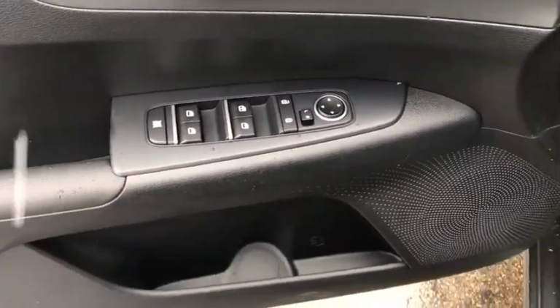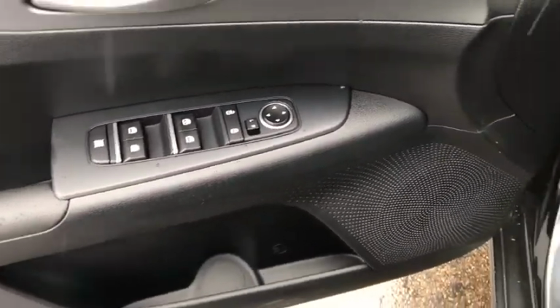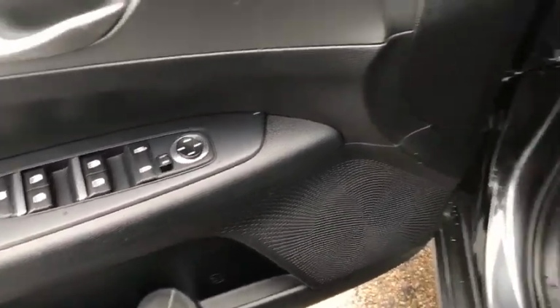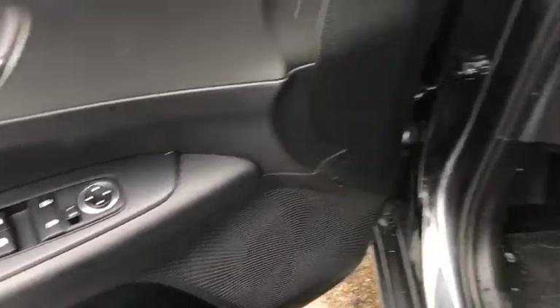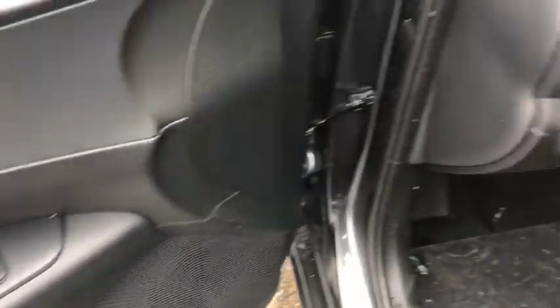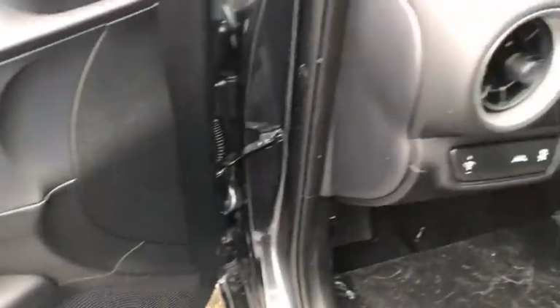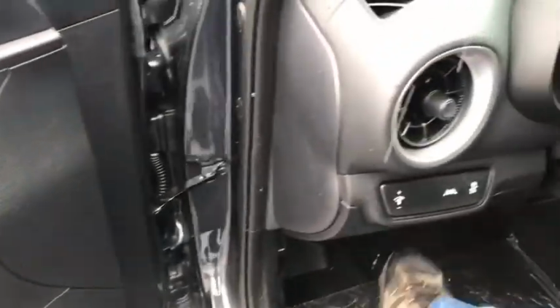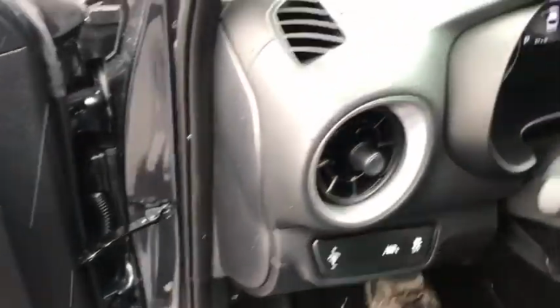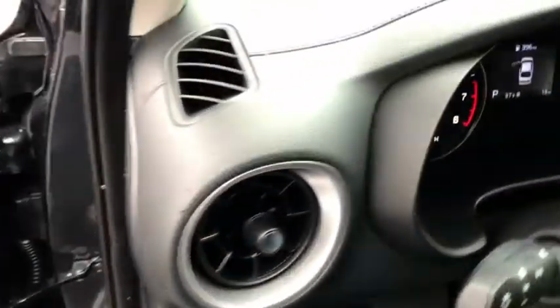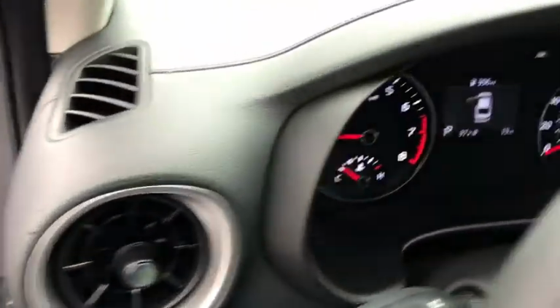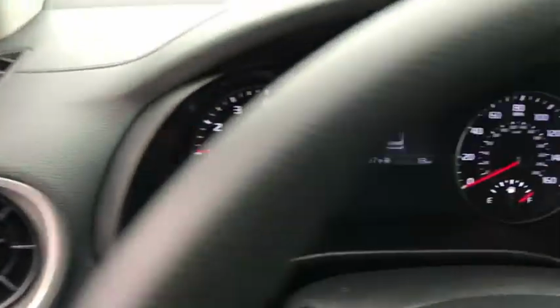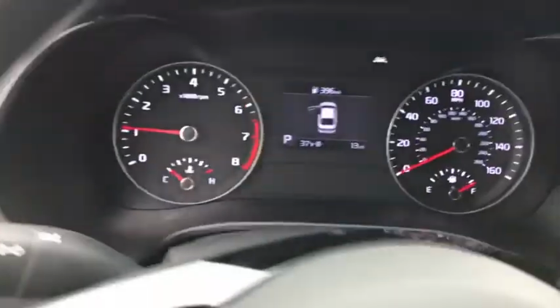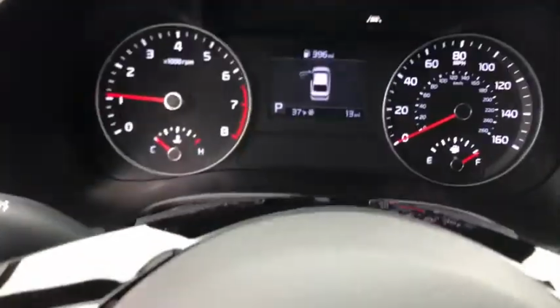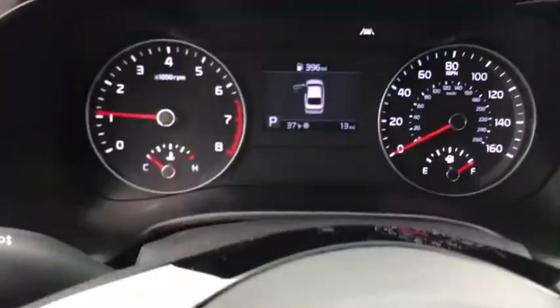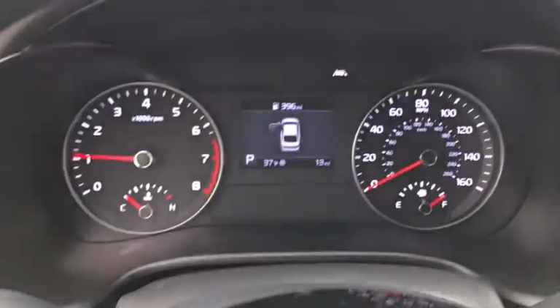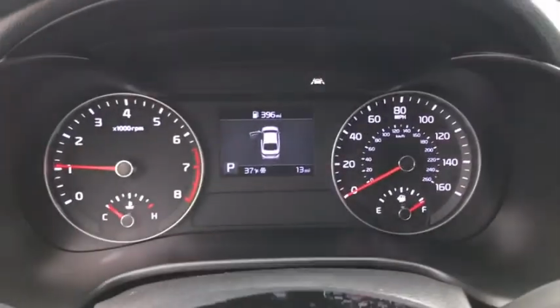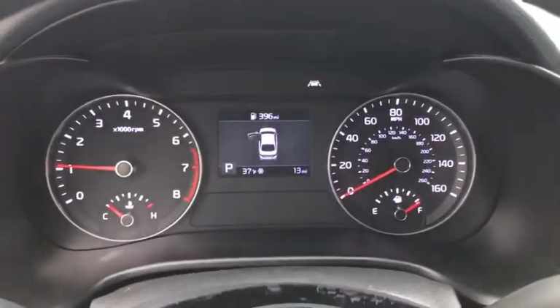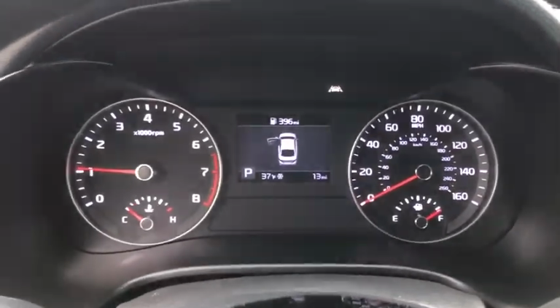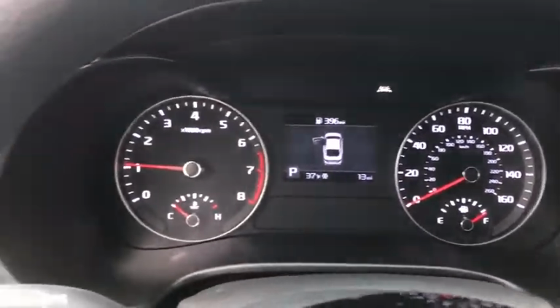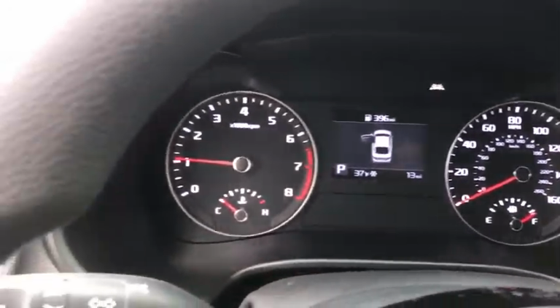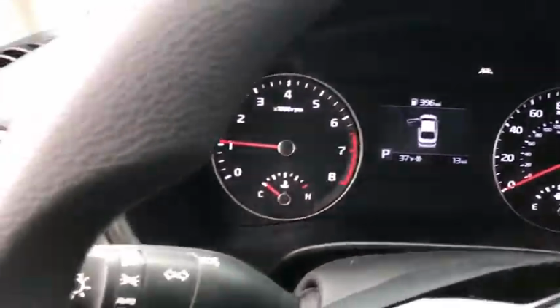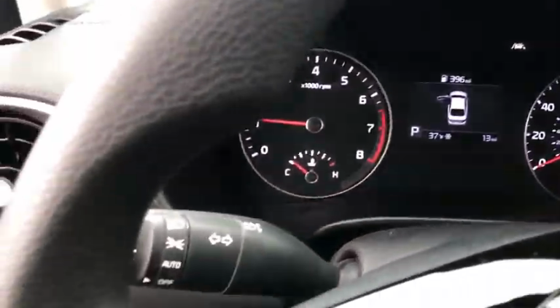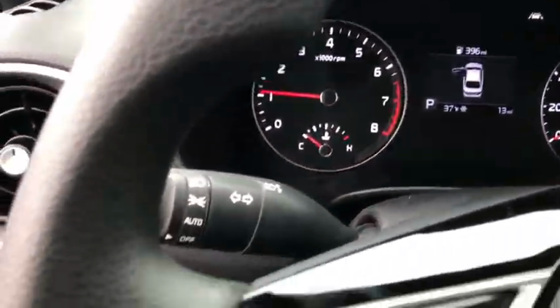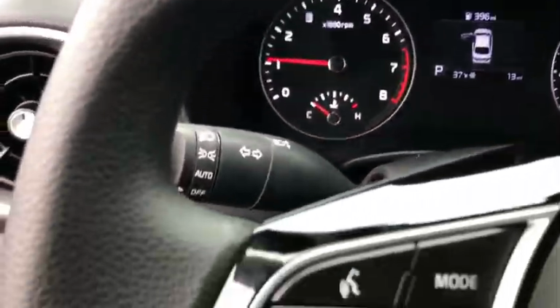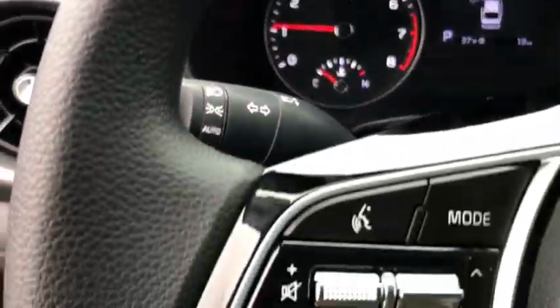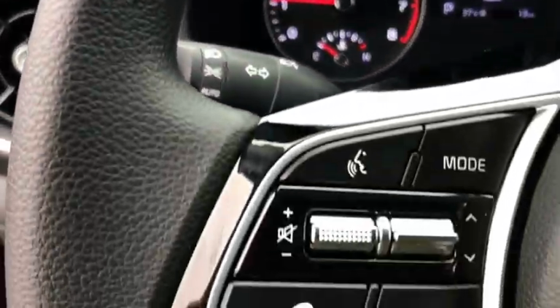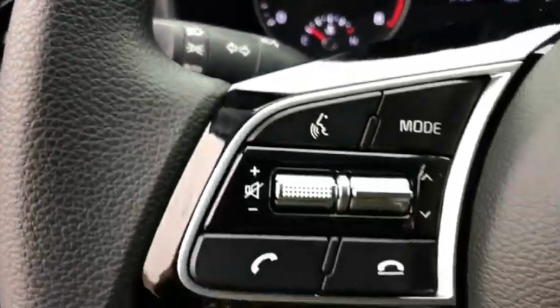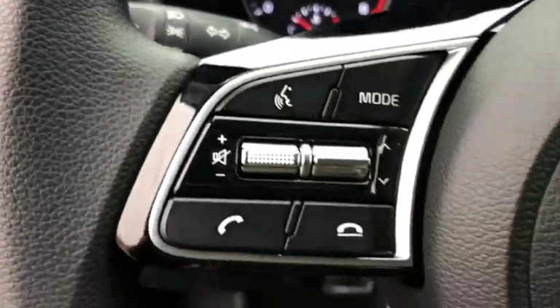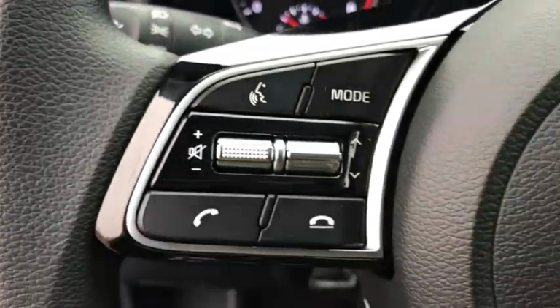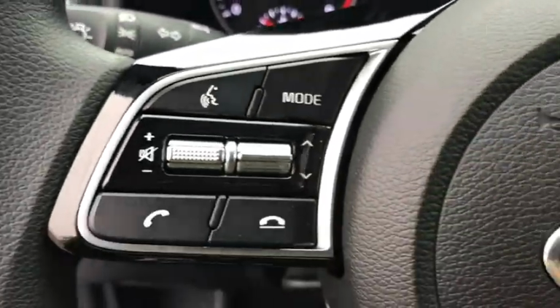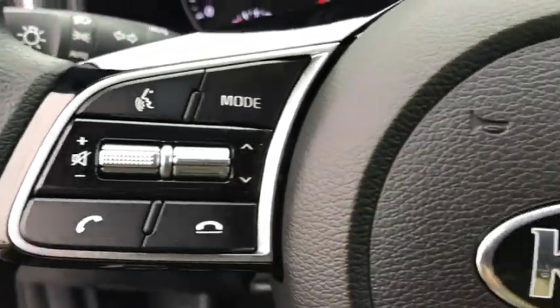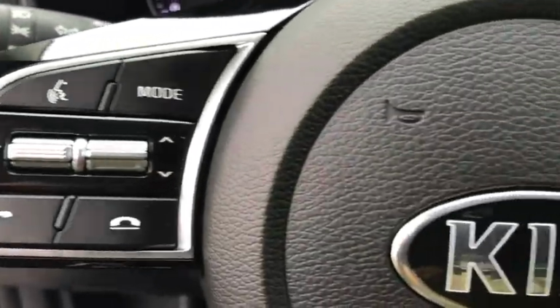Security system, rear window defroster, power windows, overhead console, panic alarm, tachometer.